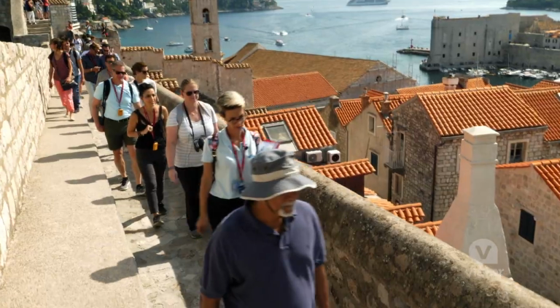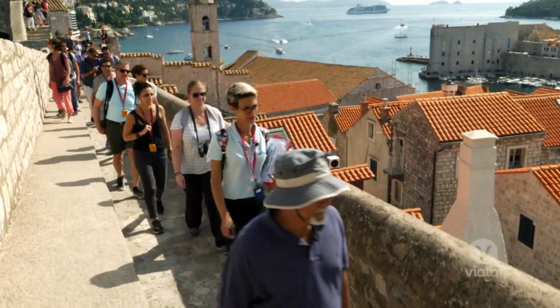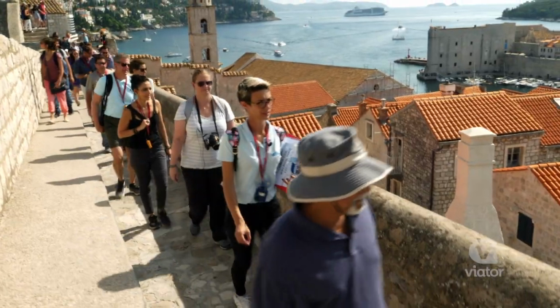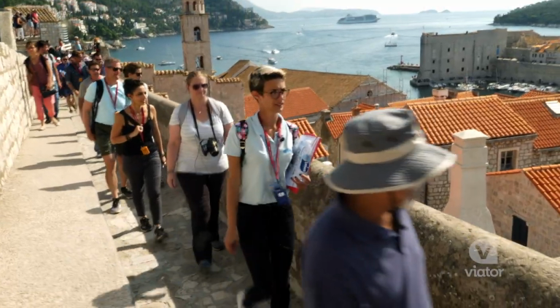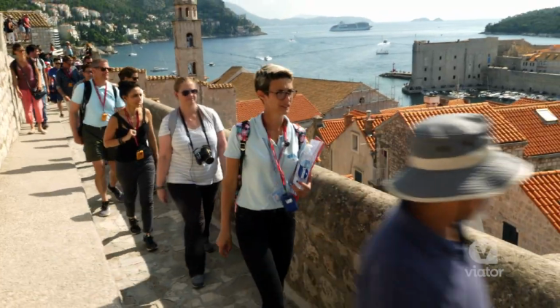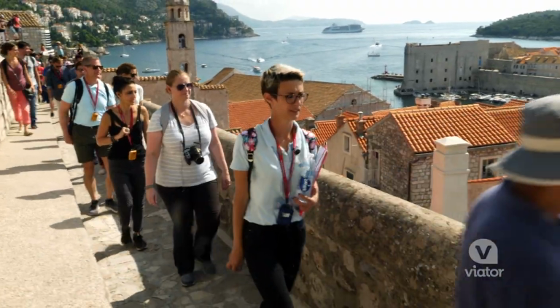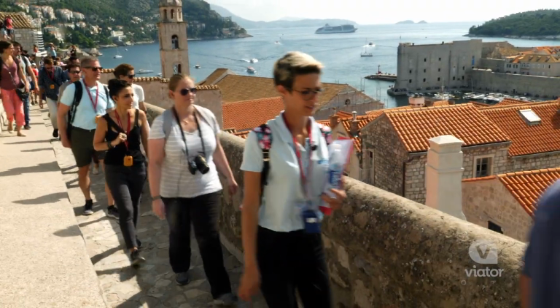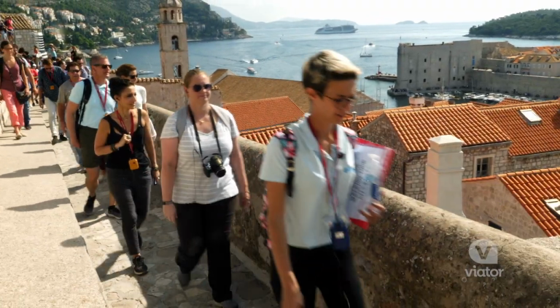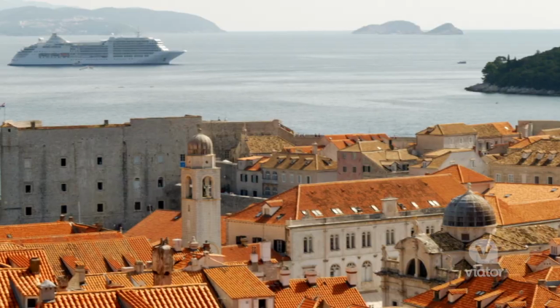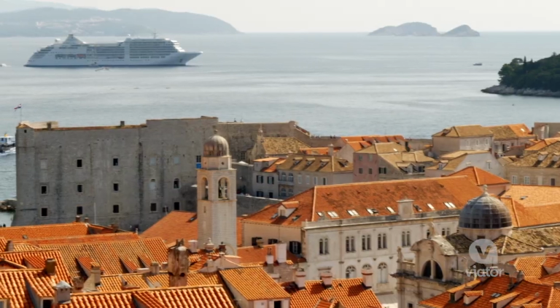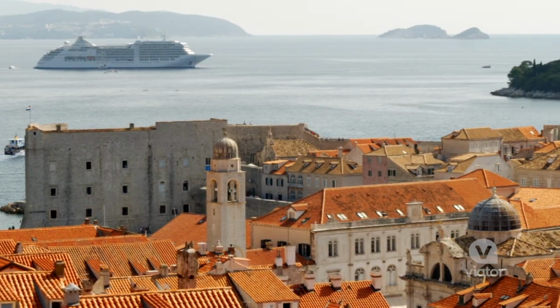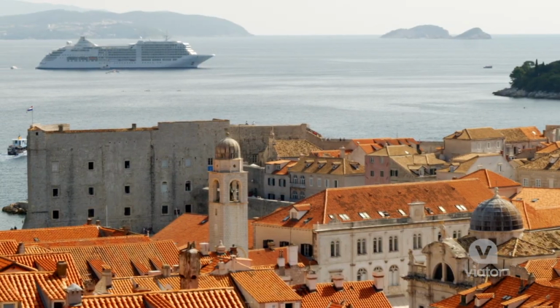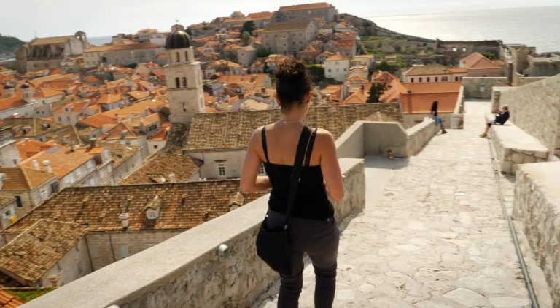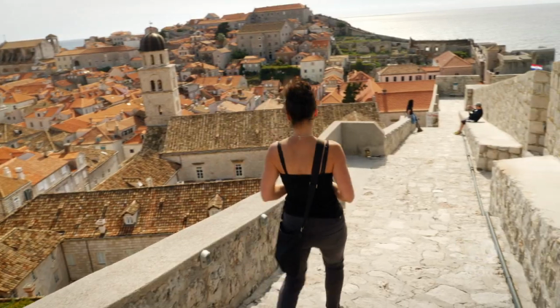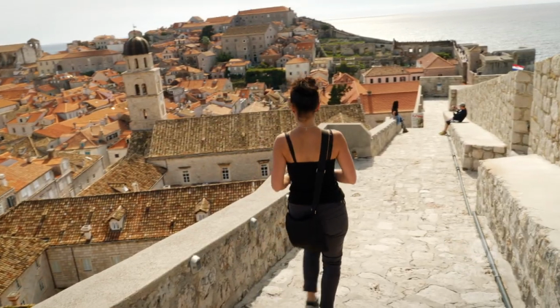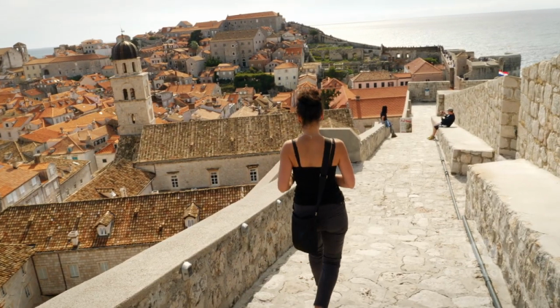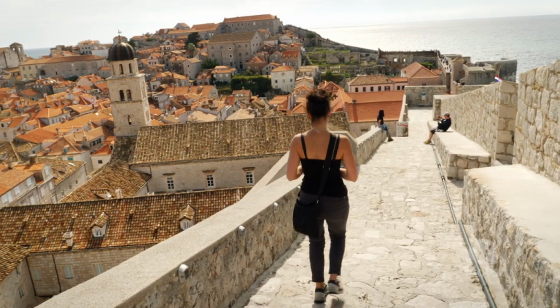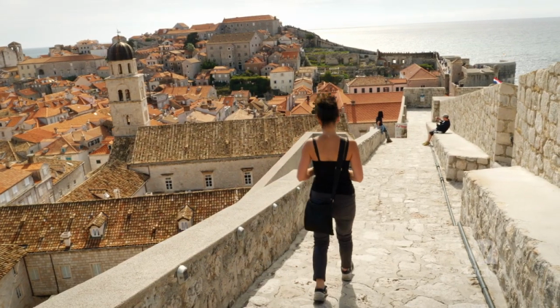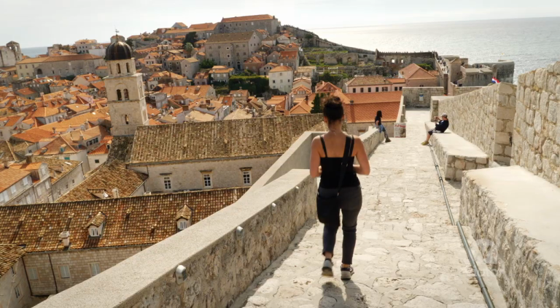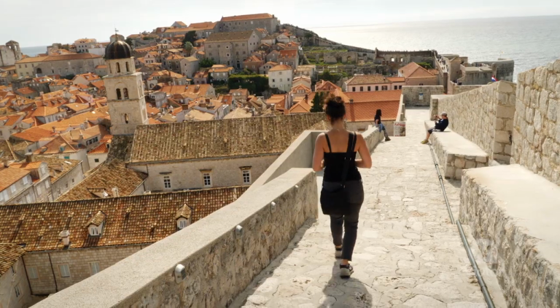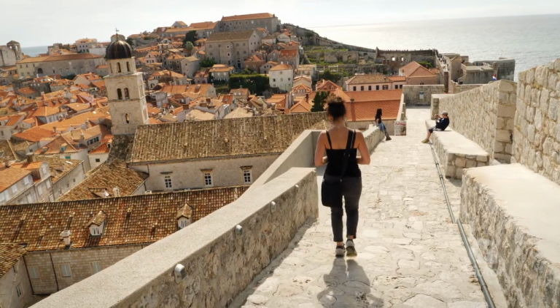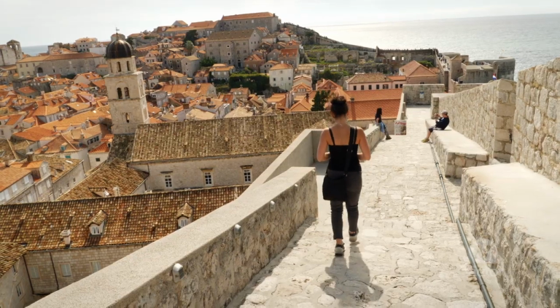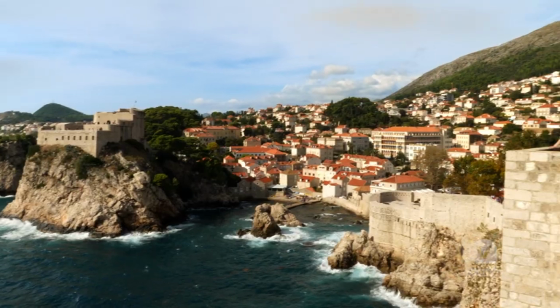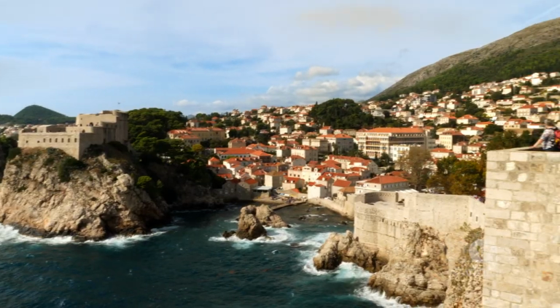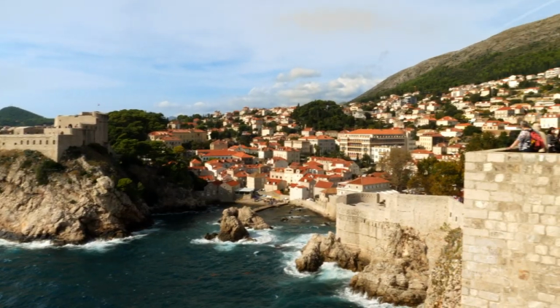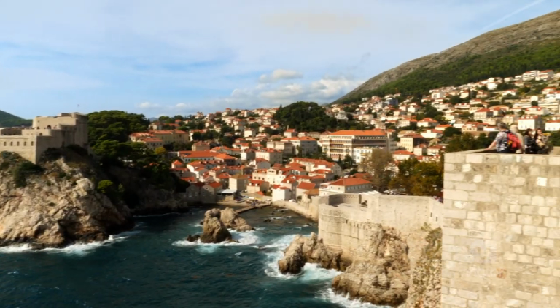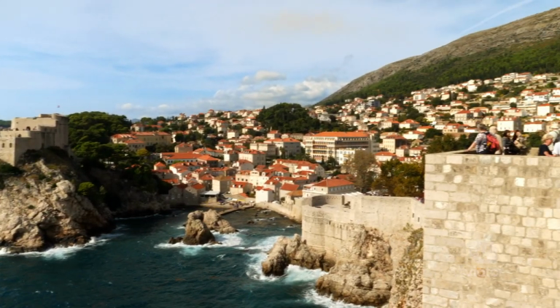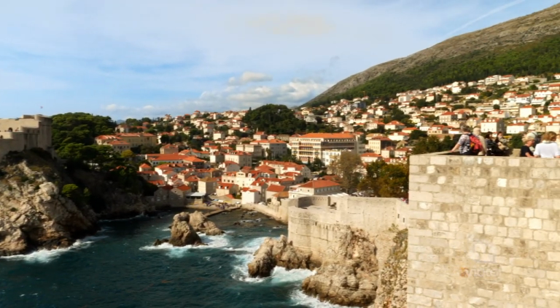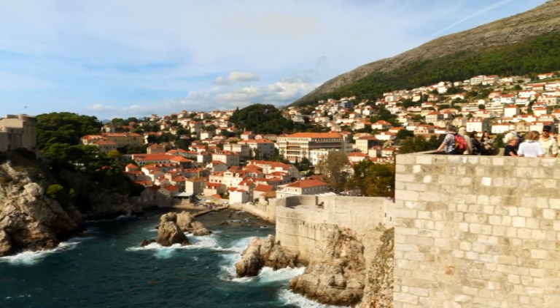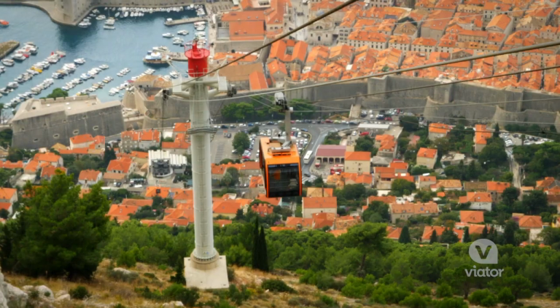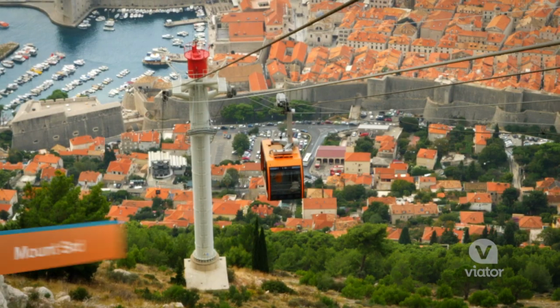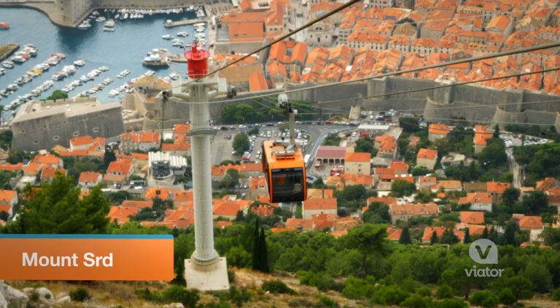Don't miss a walk along the ancient walls that surround Old Town, a perfect way to take in sights of the red-roofed buildings and the Adriatic Sea.